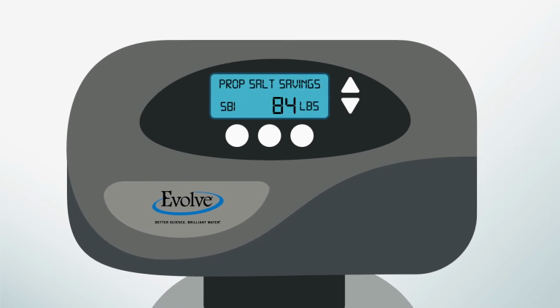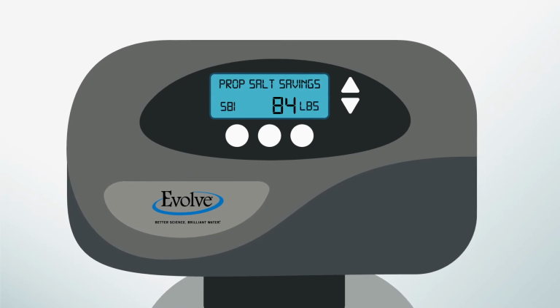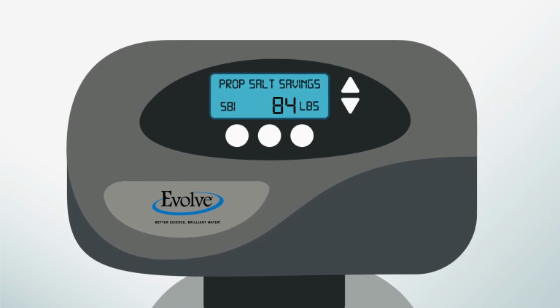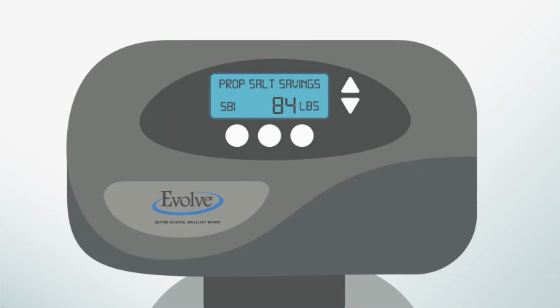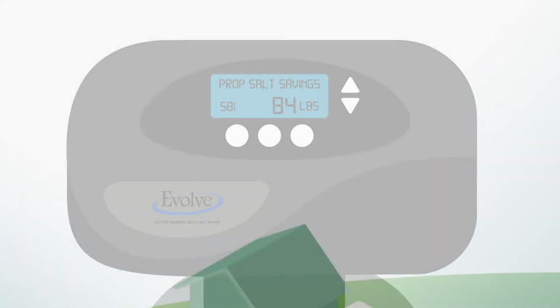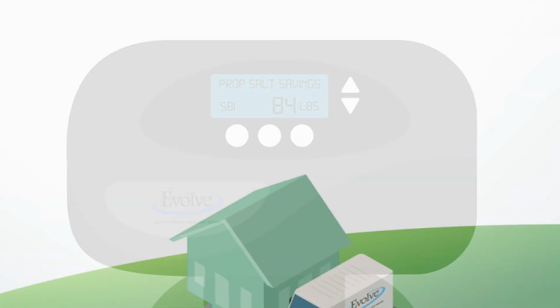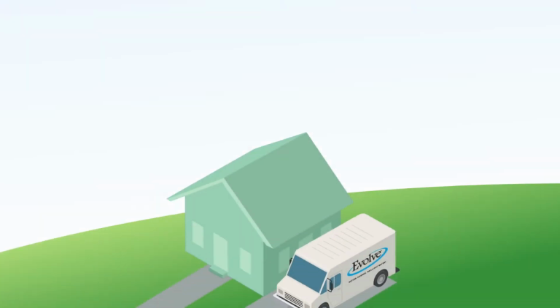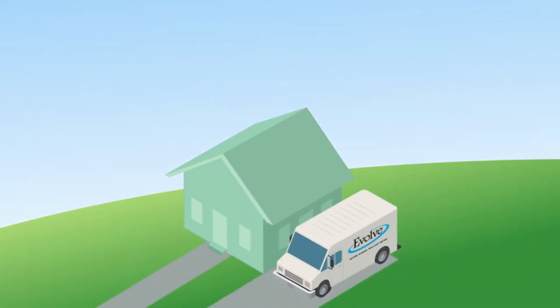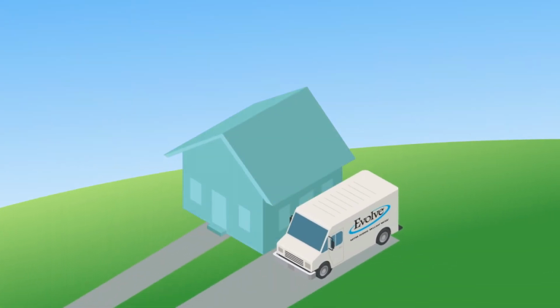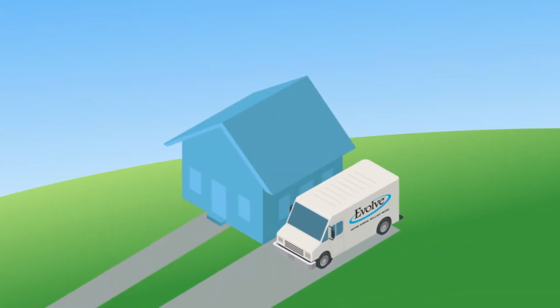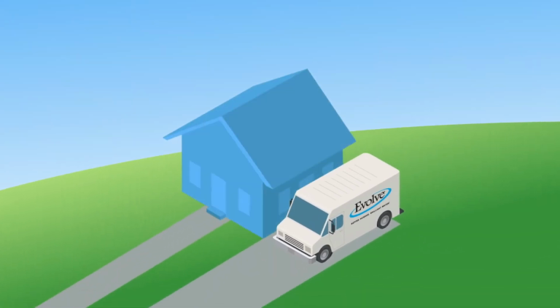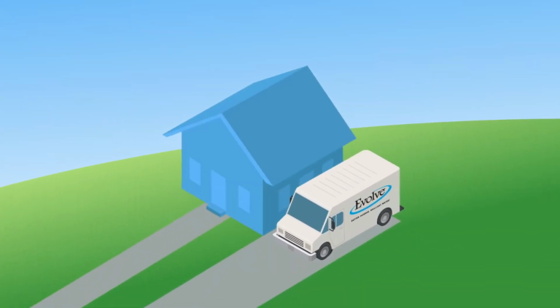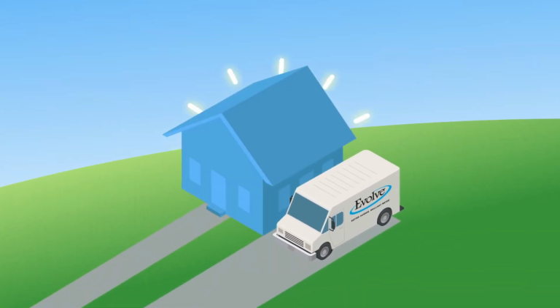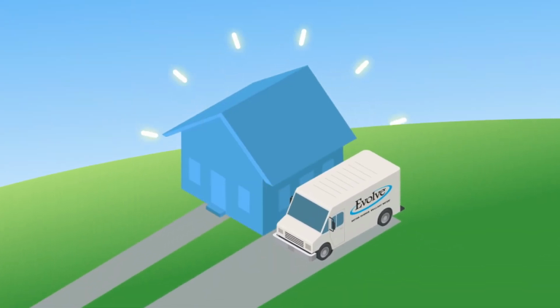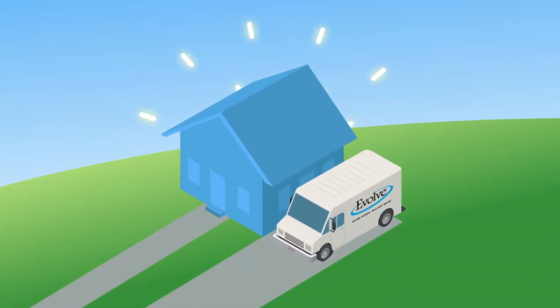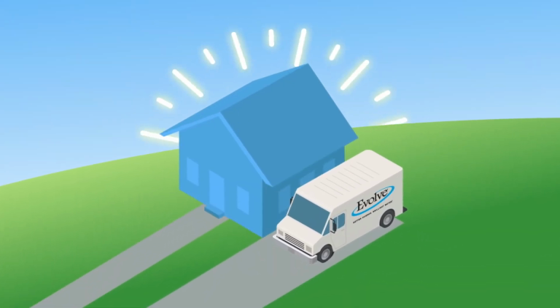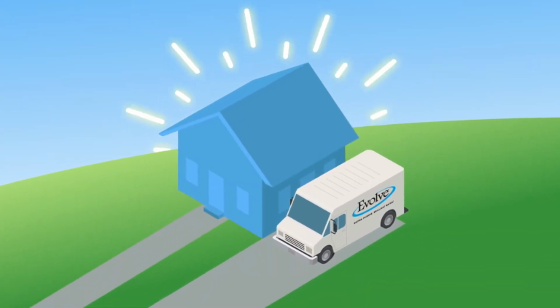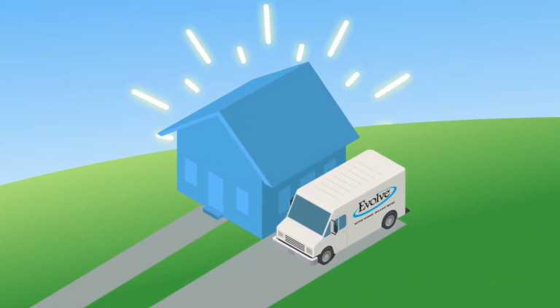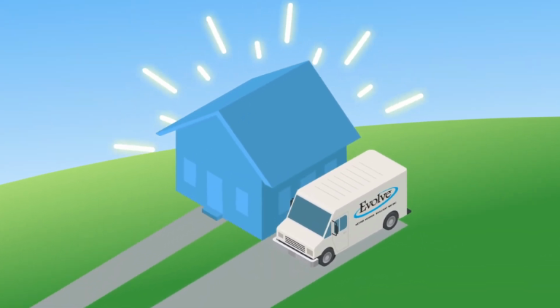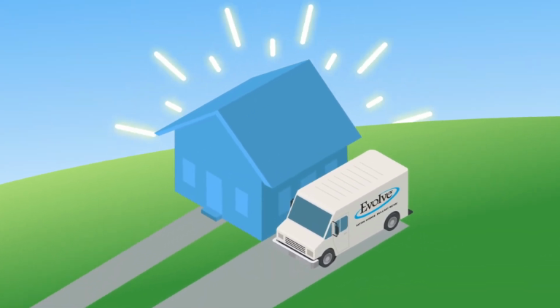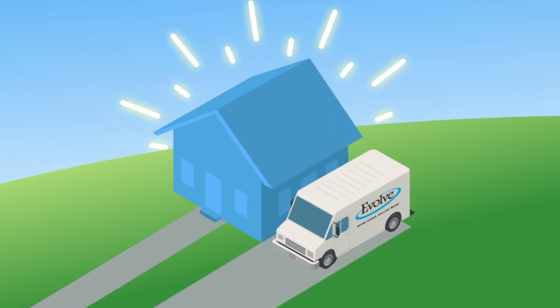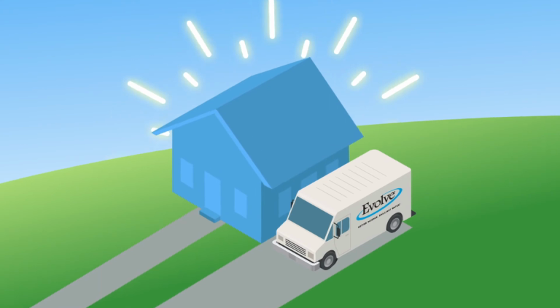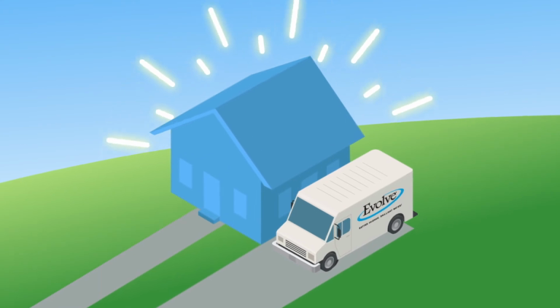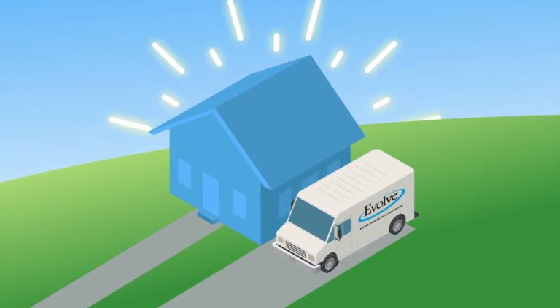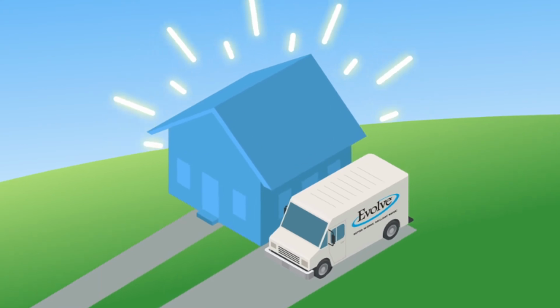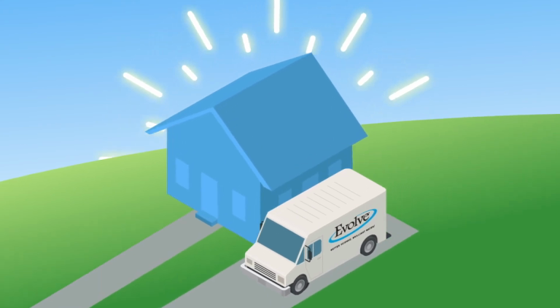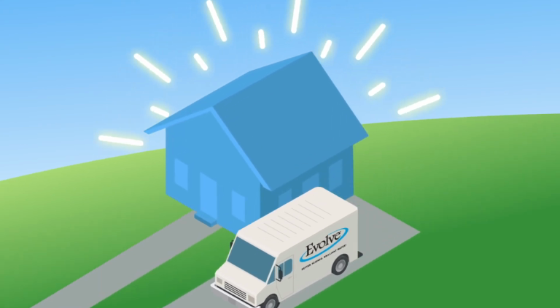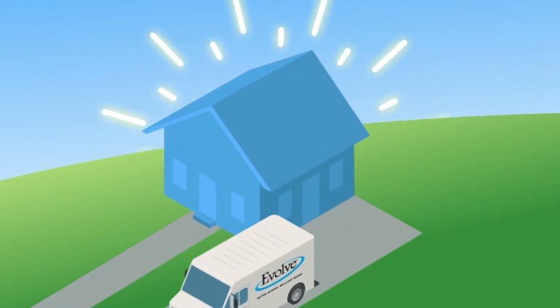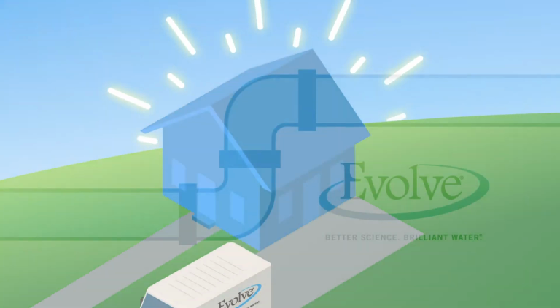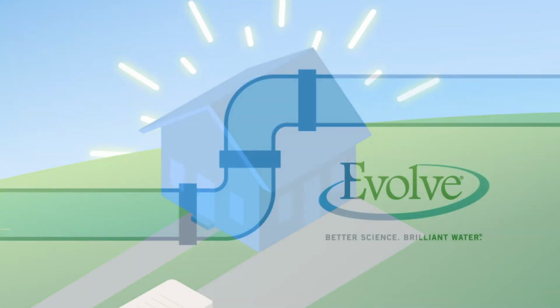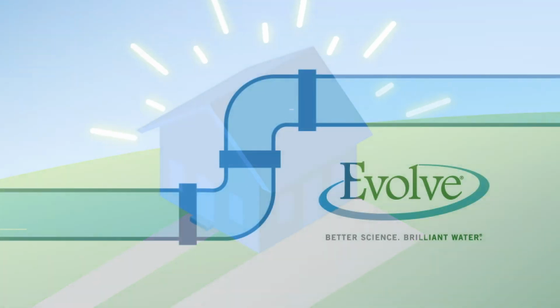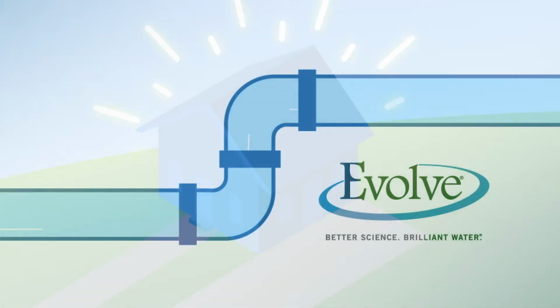Call an authorized Evolve dealer to find out more about how water-efficient technology makes your home smarter.